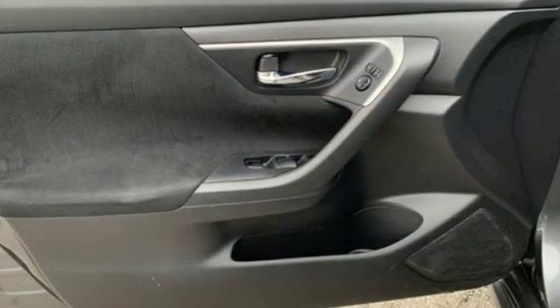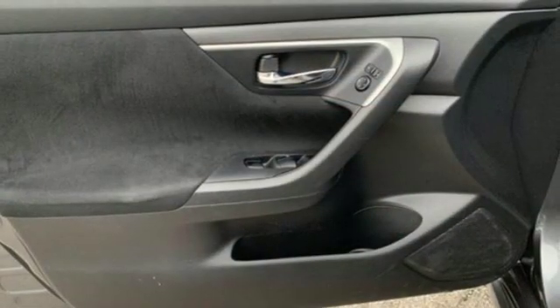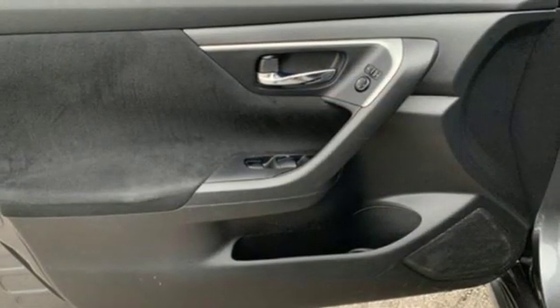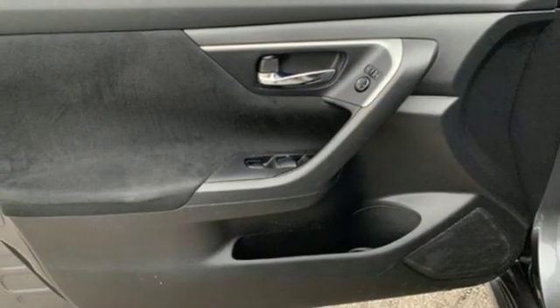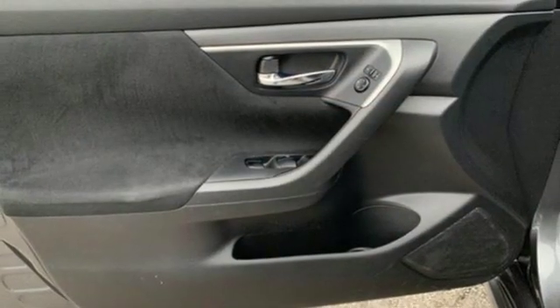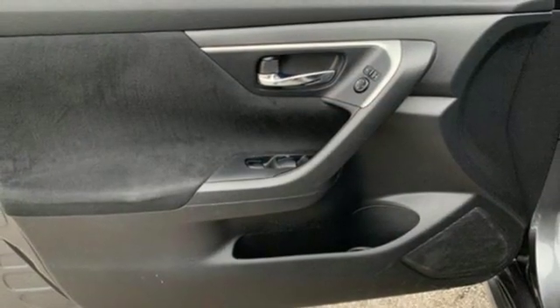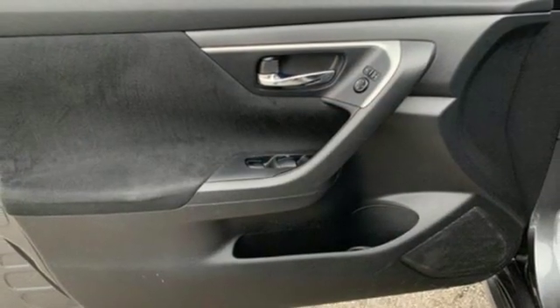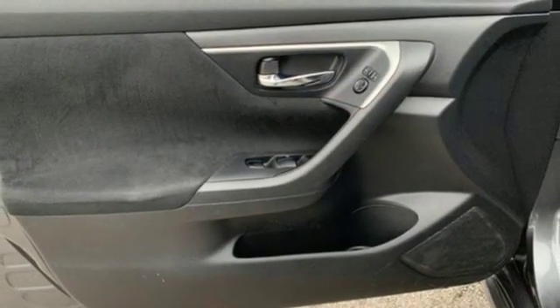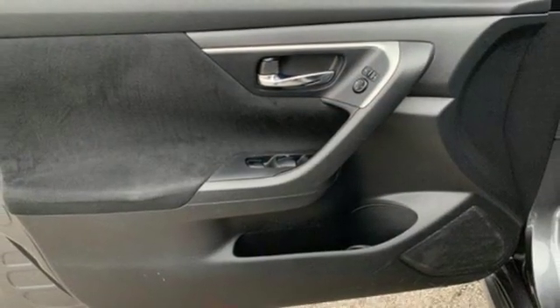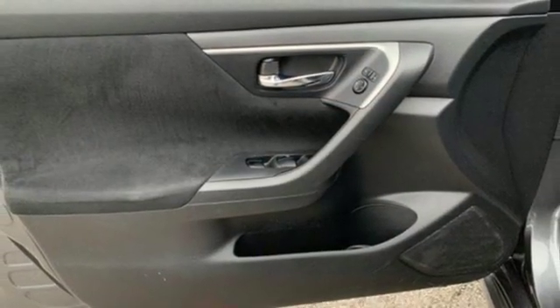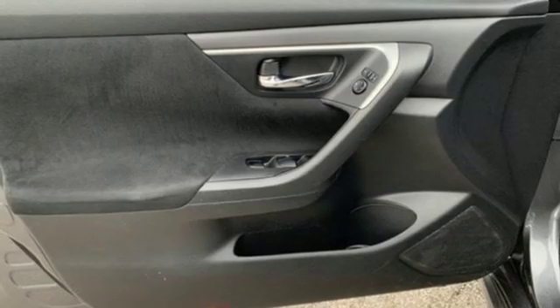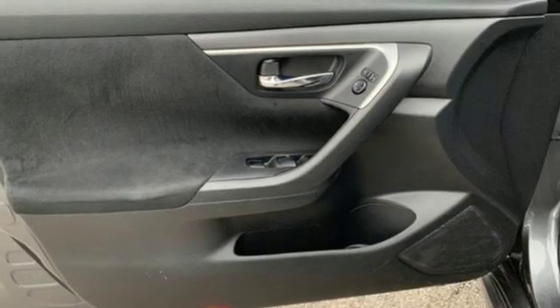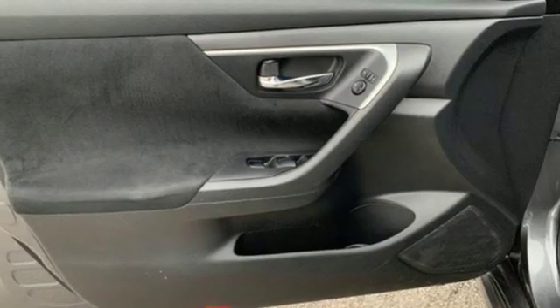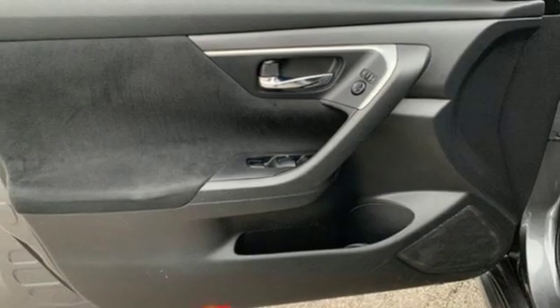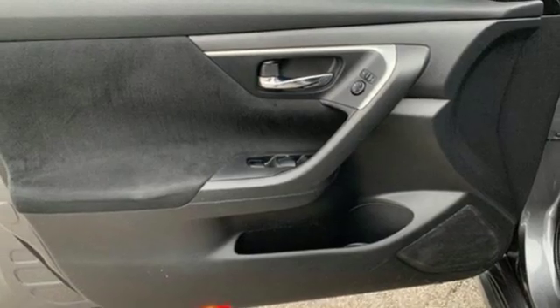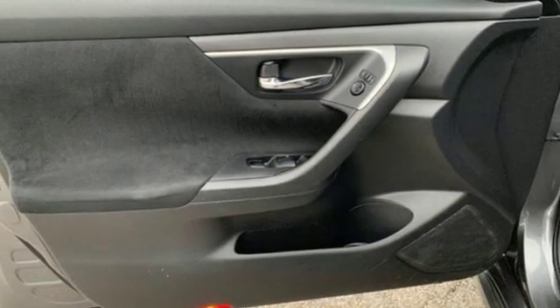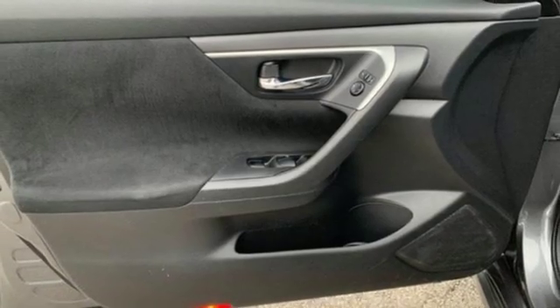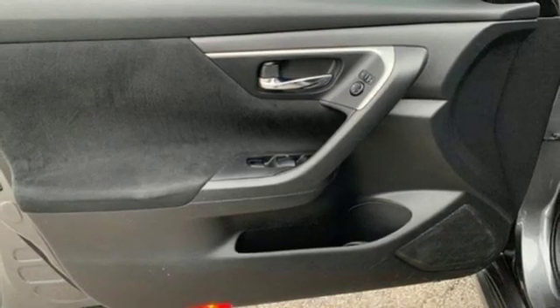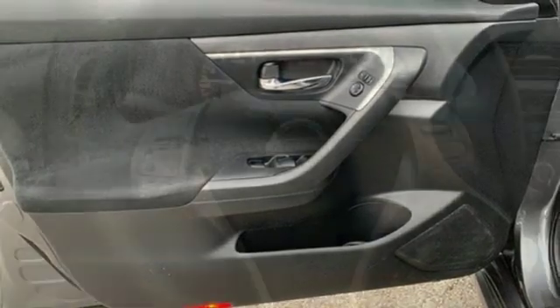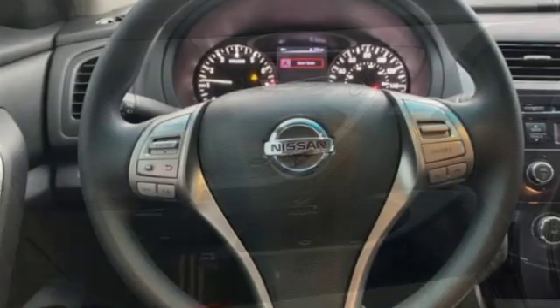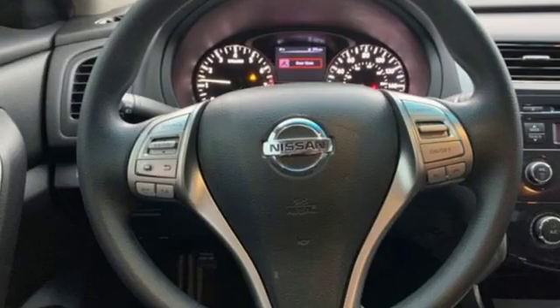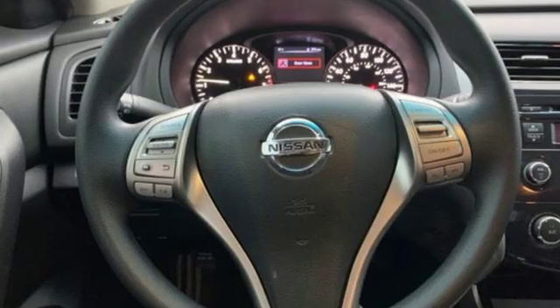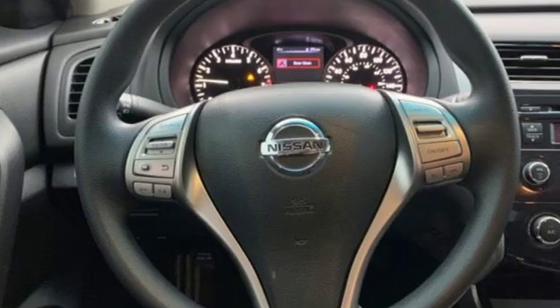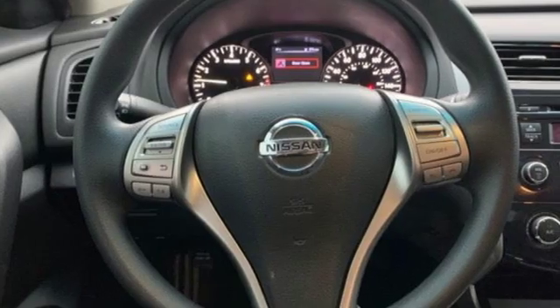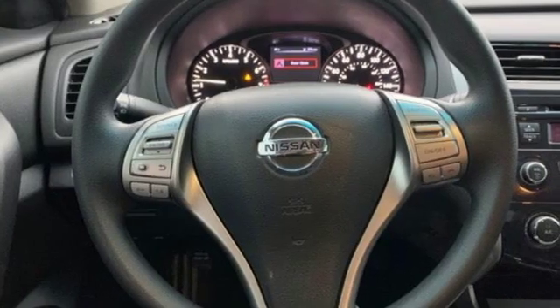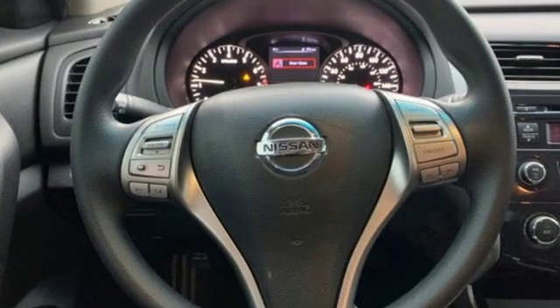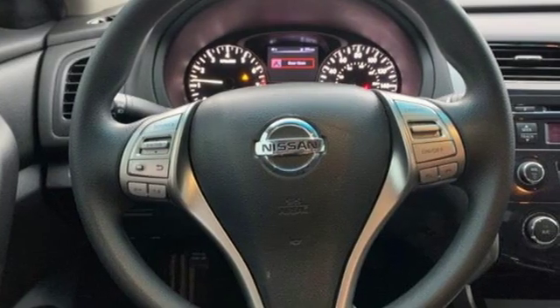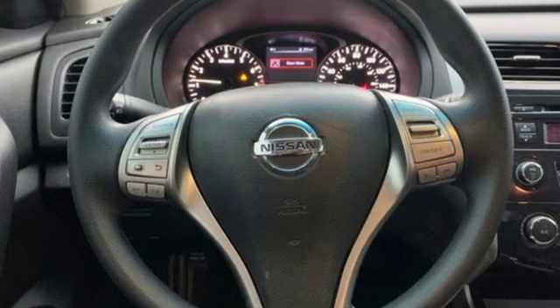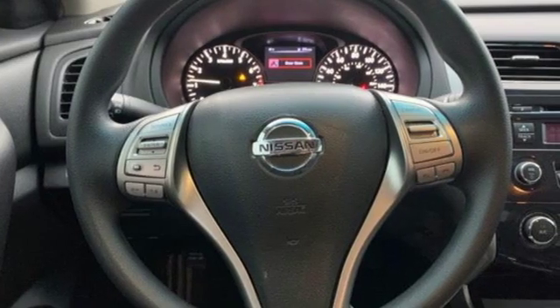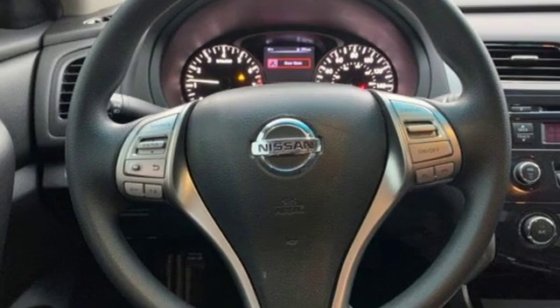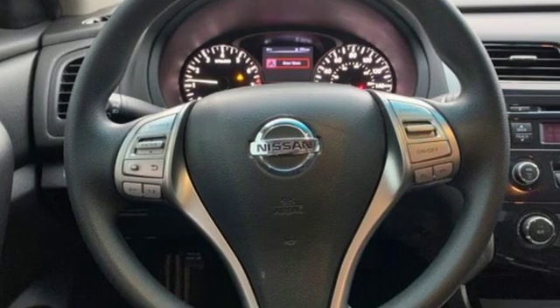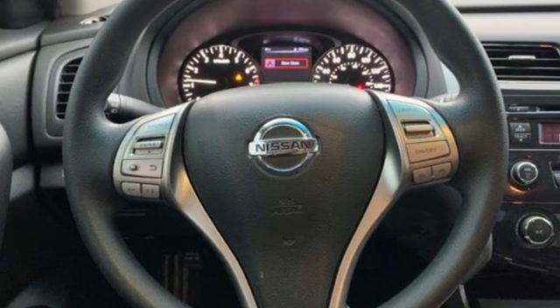Car and Driver notes front seat comfort is excellent. Nissan excites the senses so you can enjoy the journey.